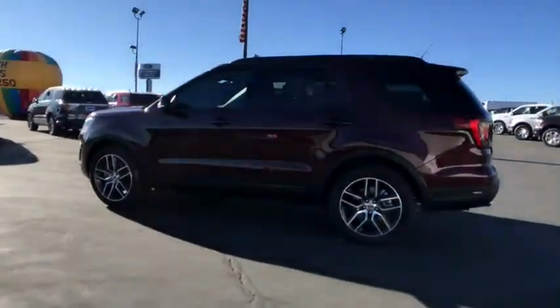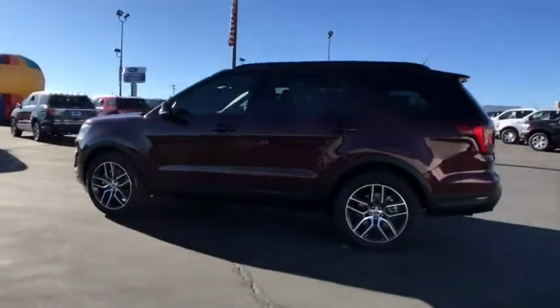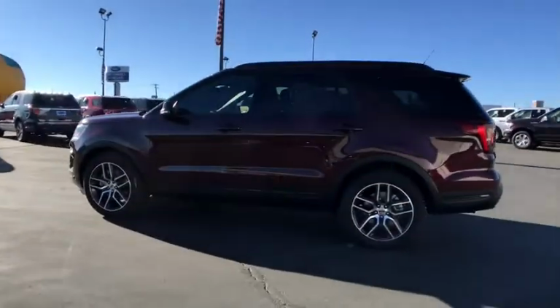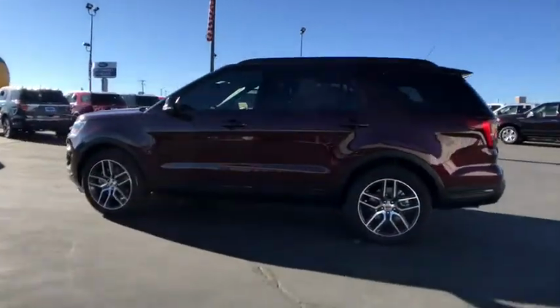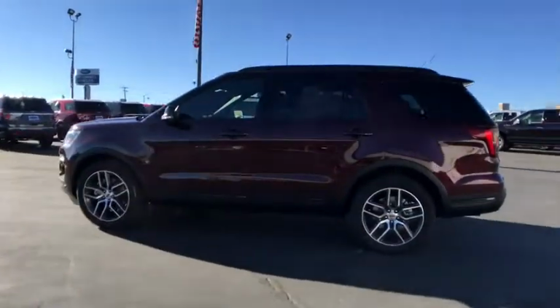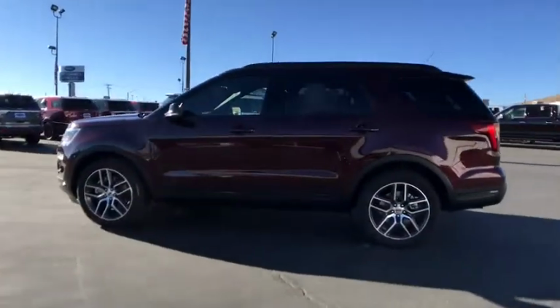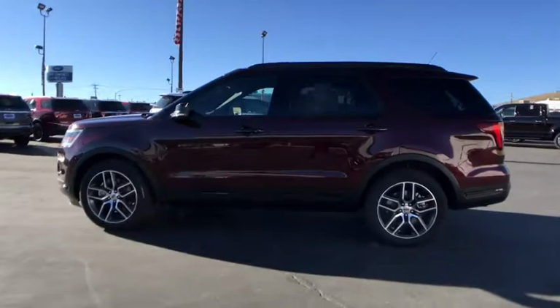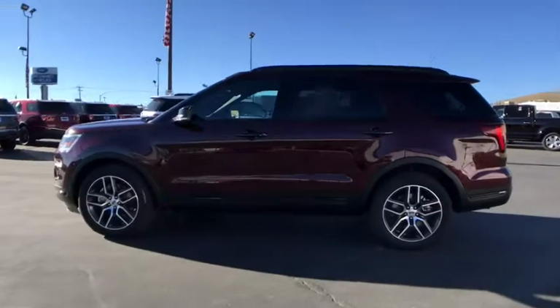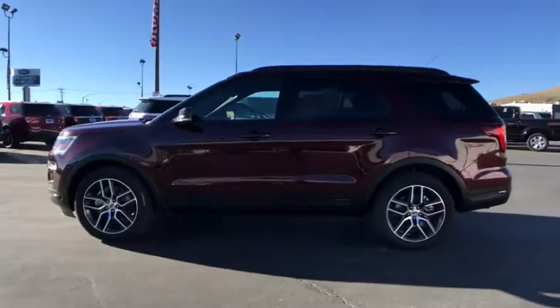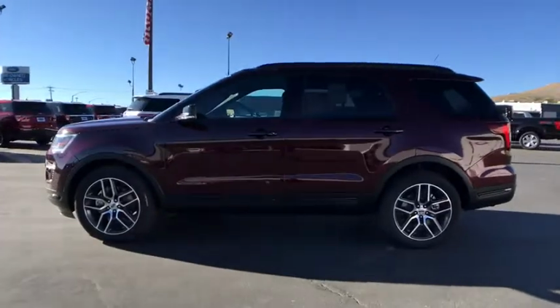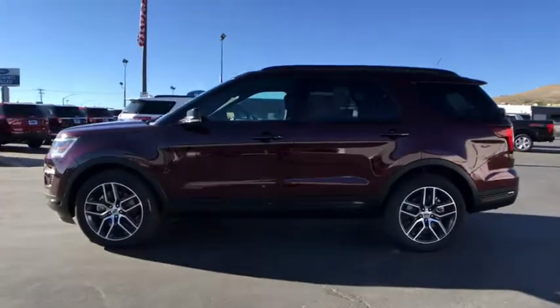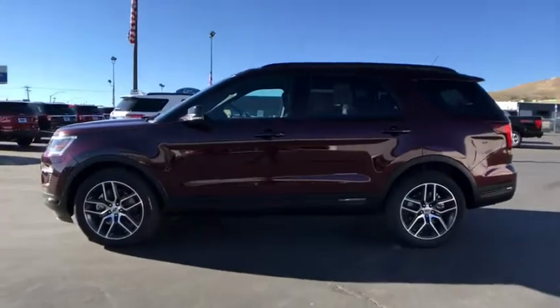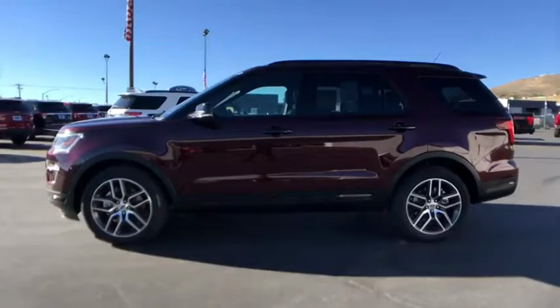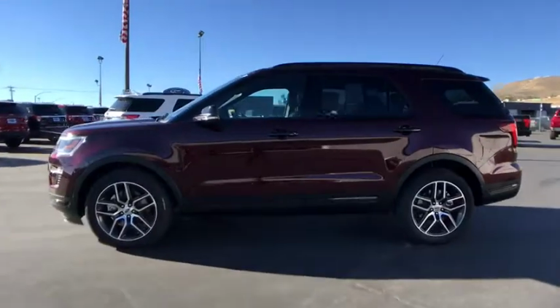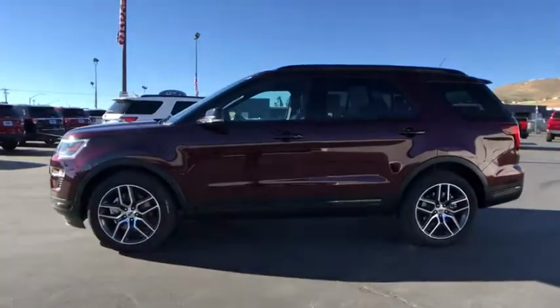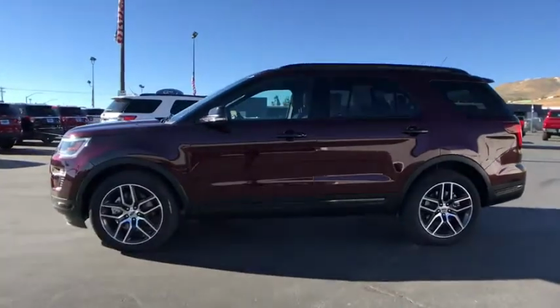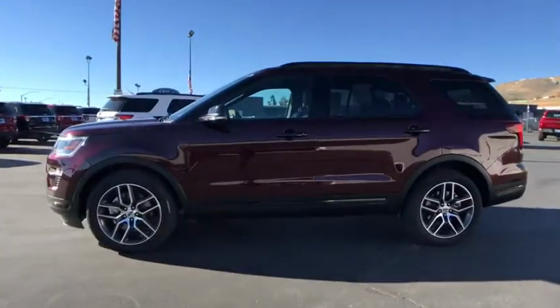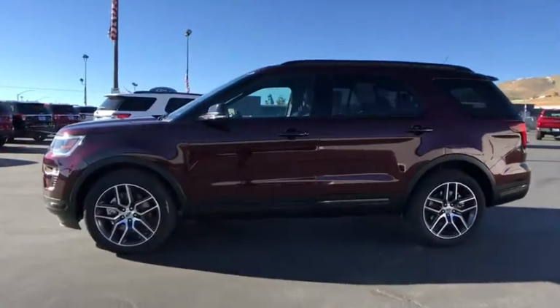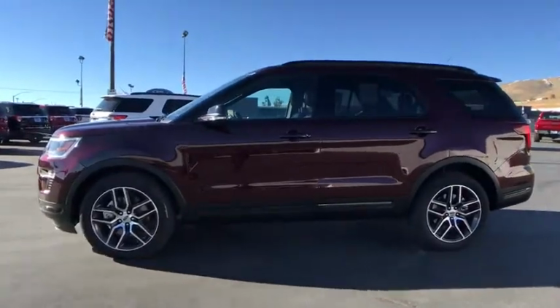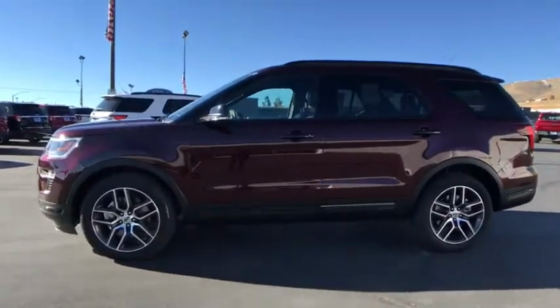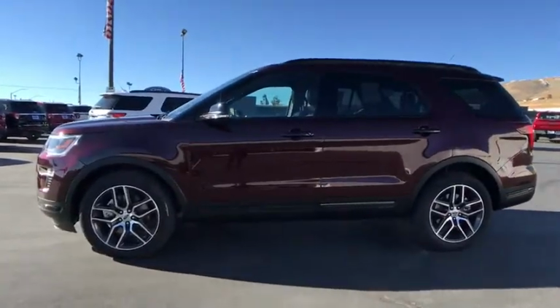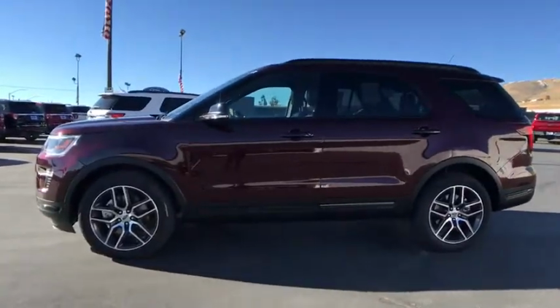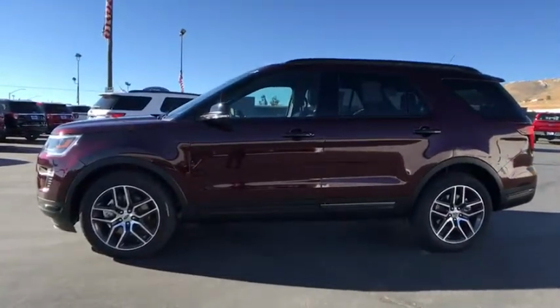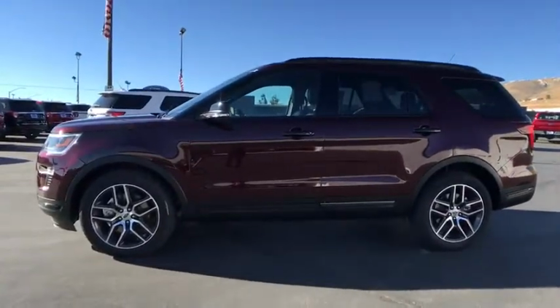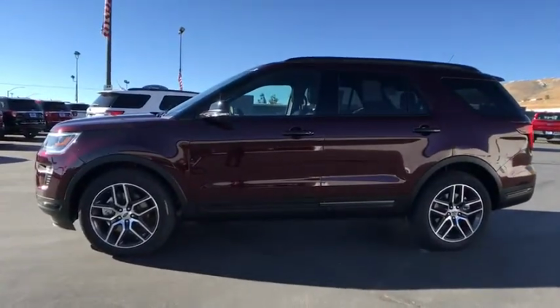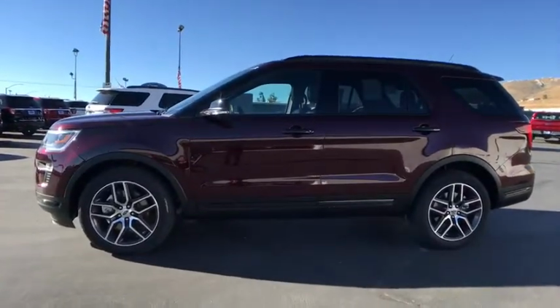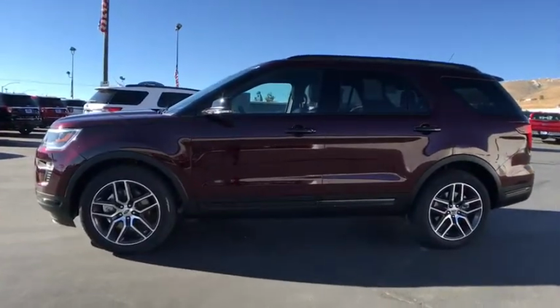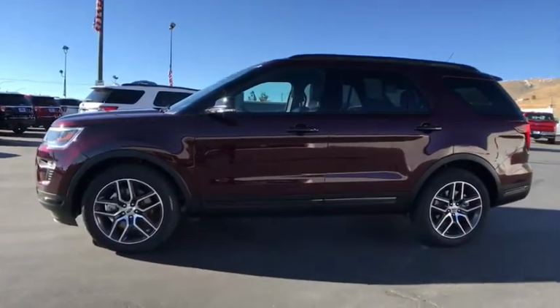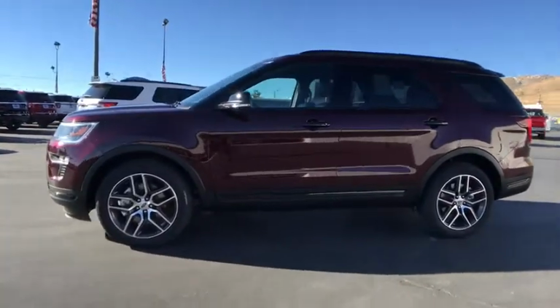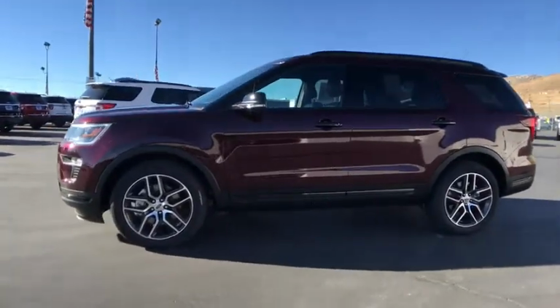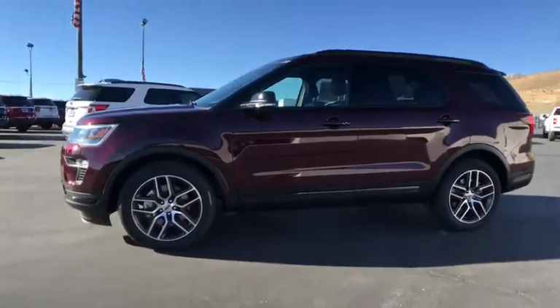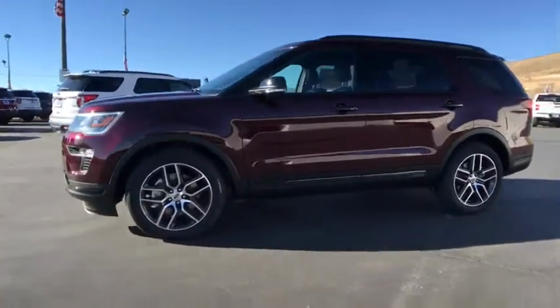Four-wheel drive, keyless start, auto-dimming rearview mirror. Come take a test drive today.